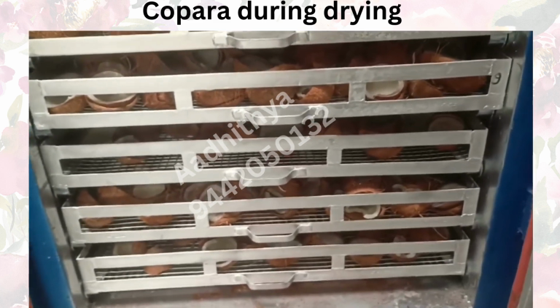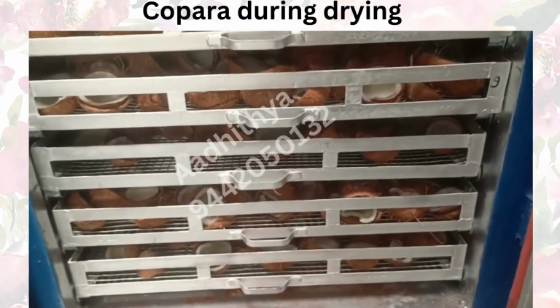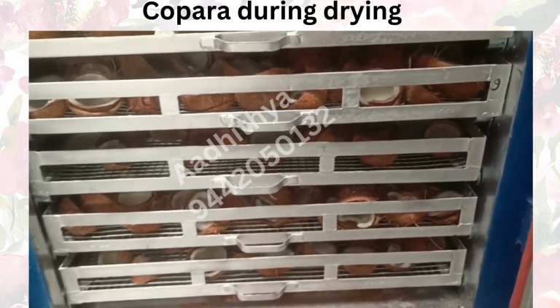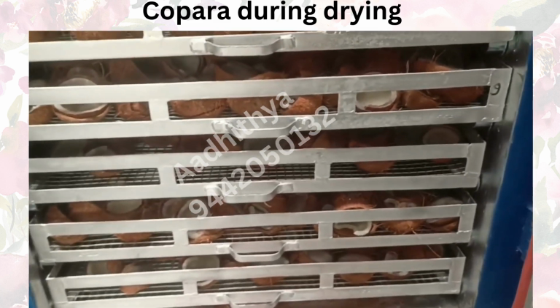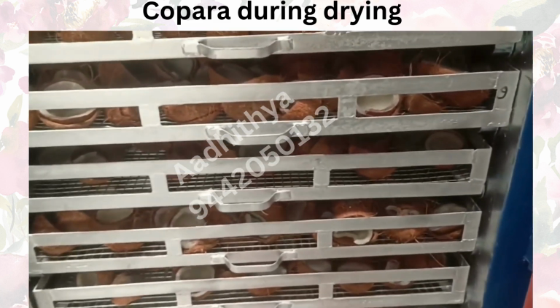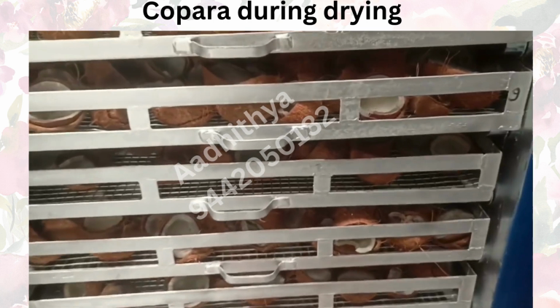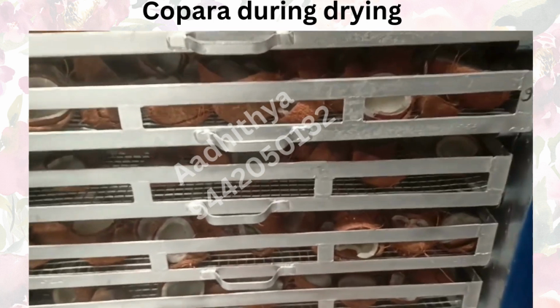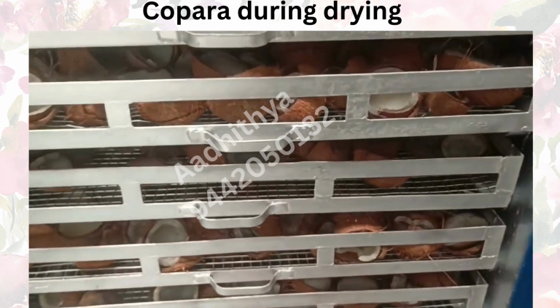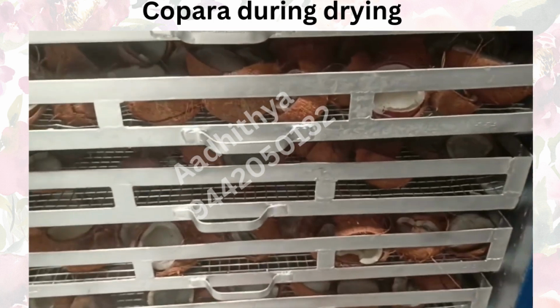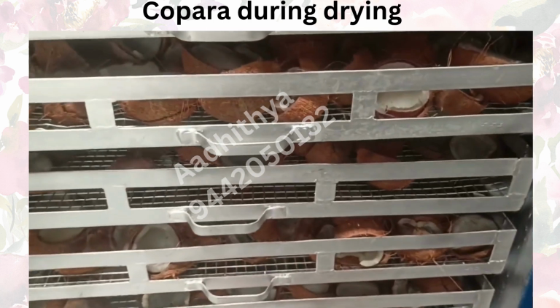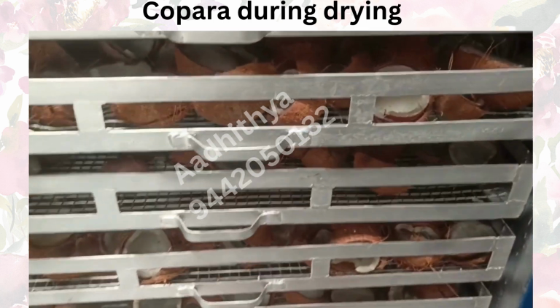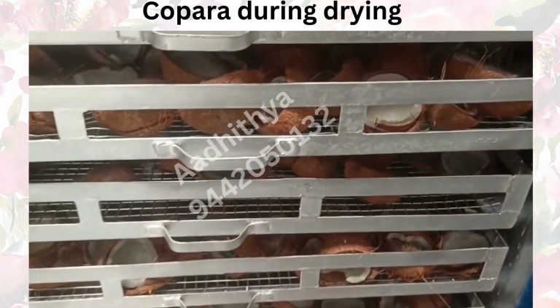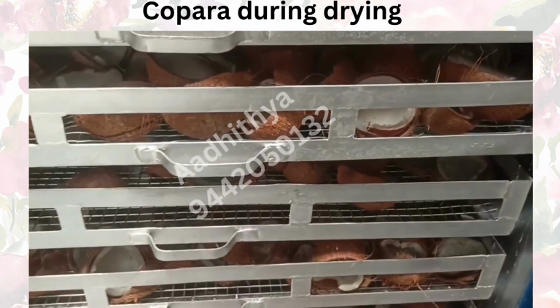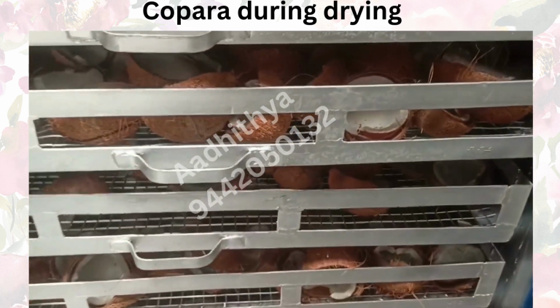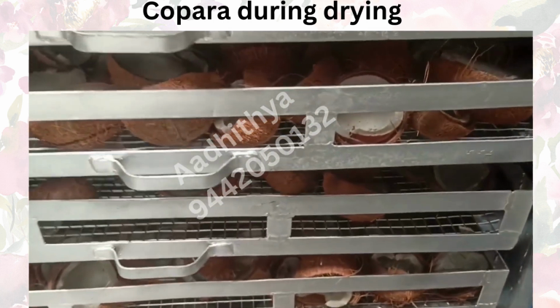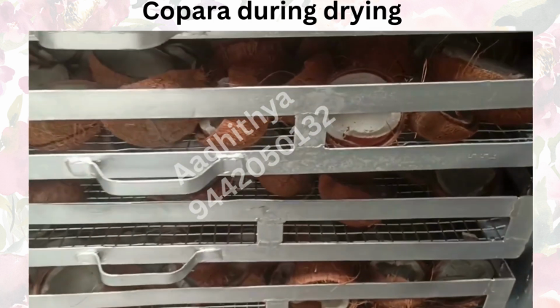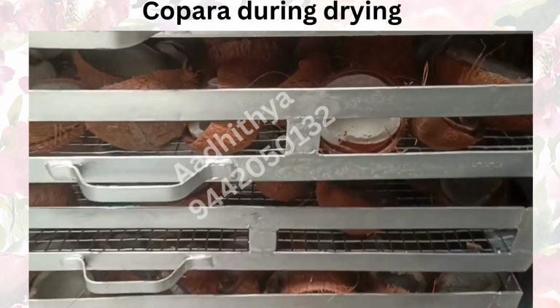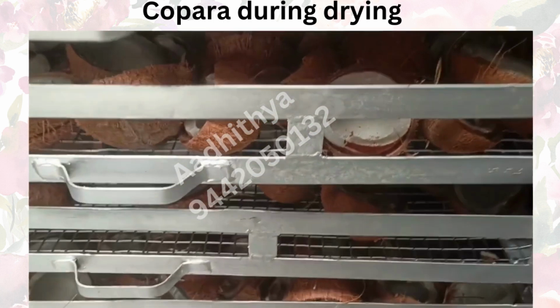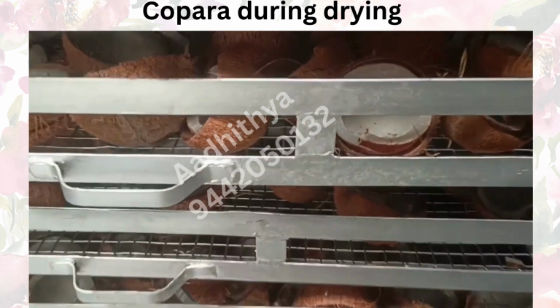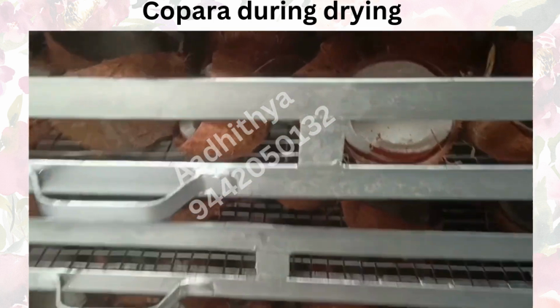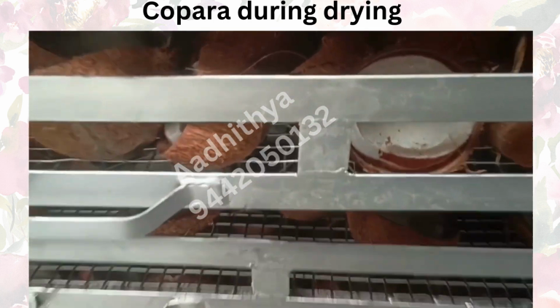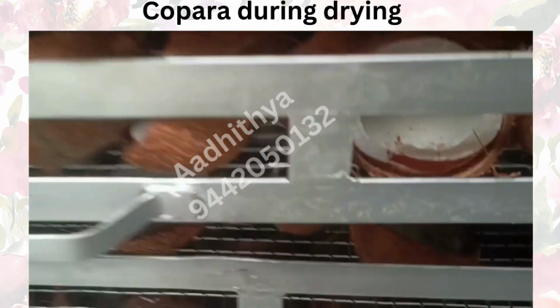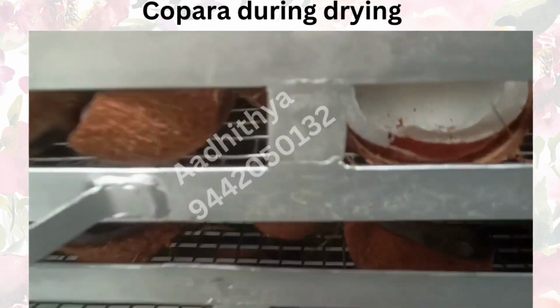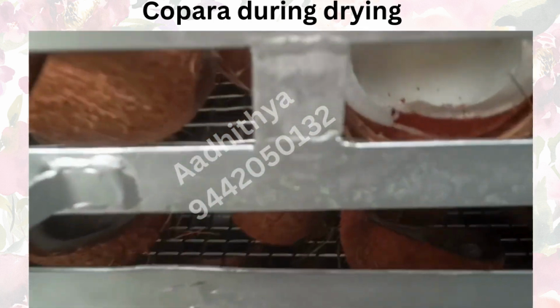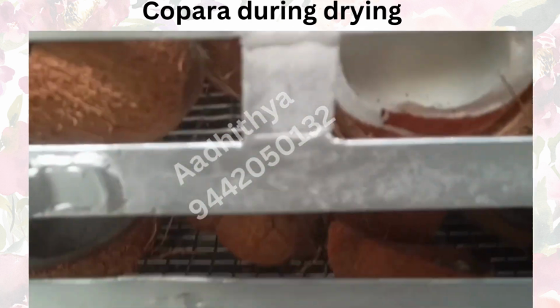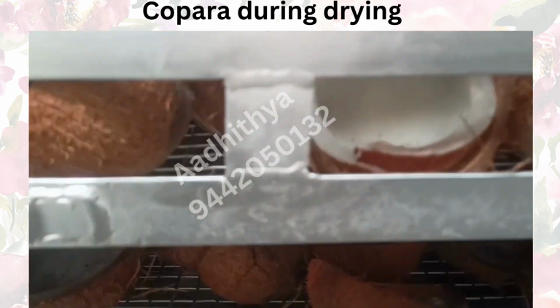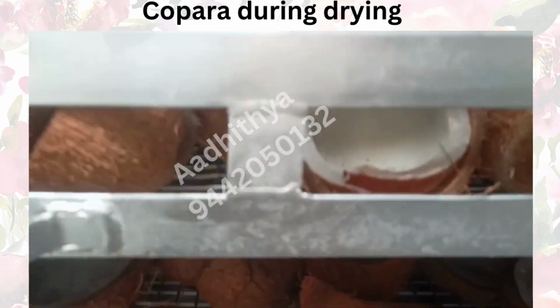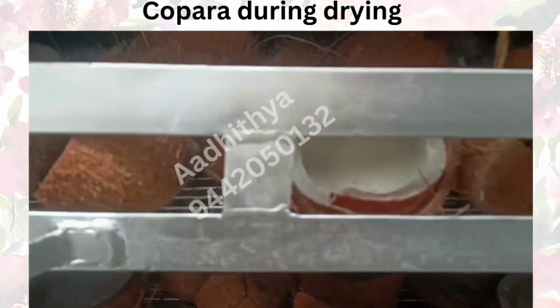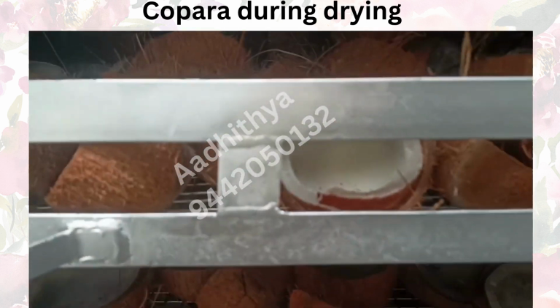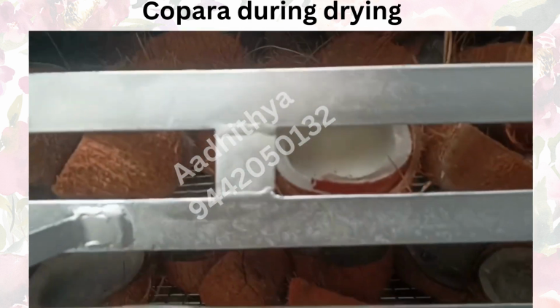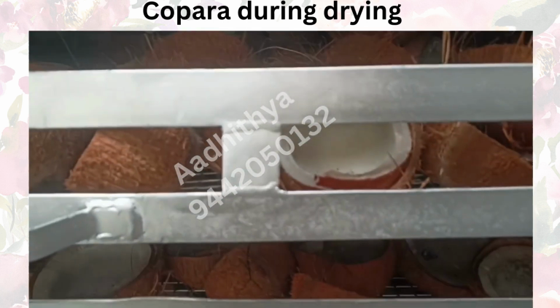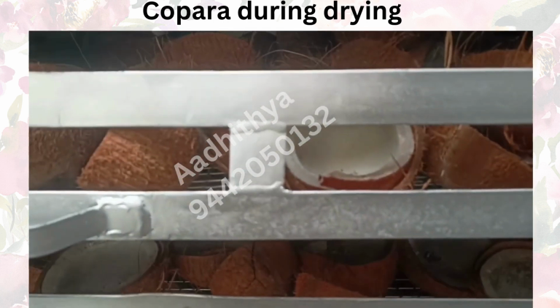The indoor unit is designed to provide excellent air circulation and efficient moisture removal.